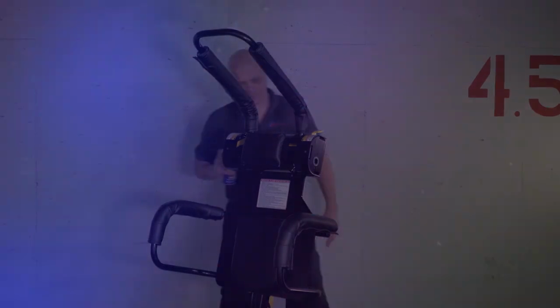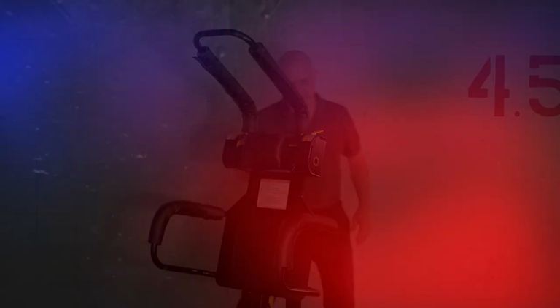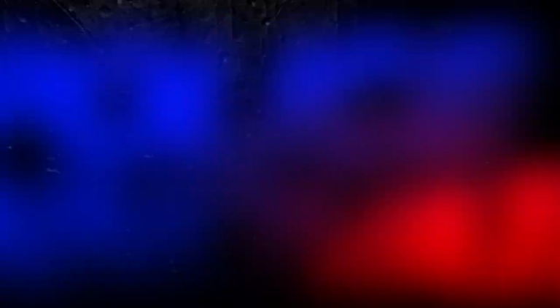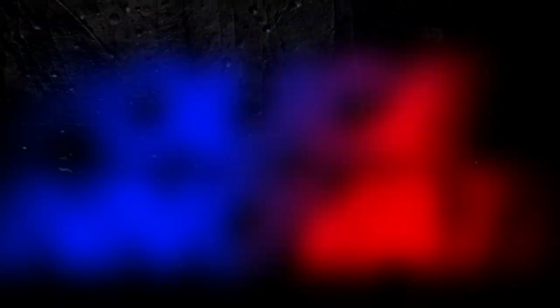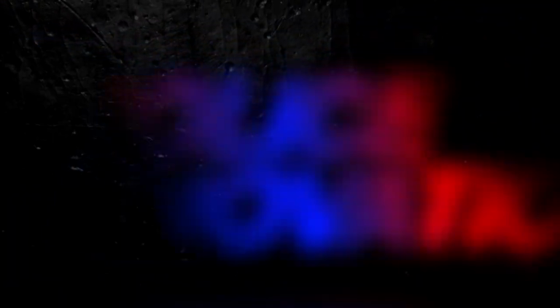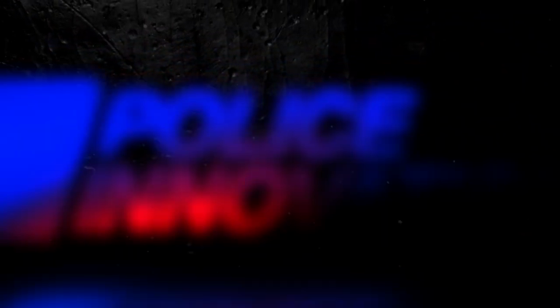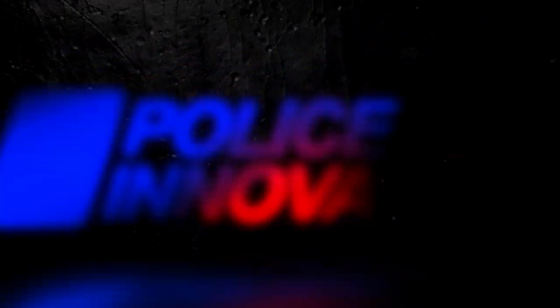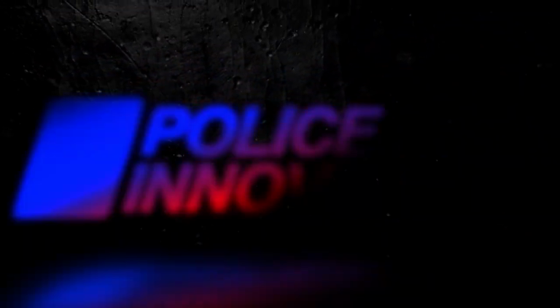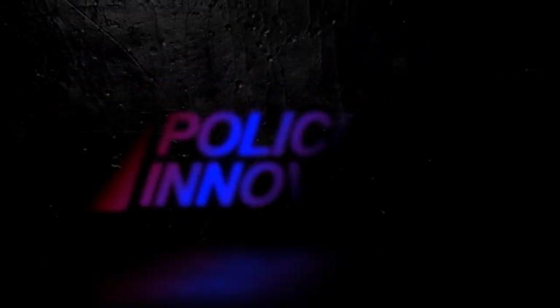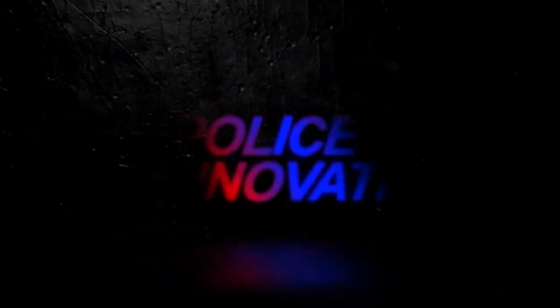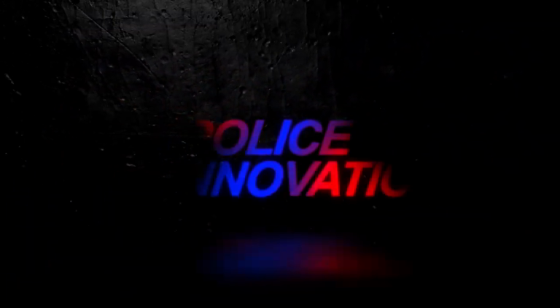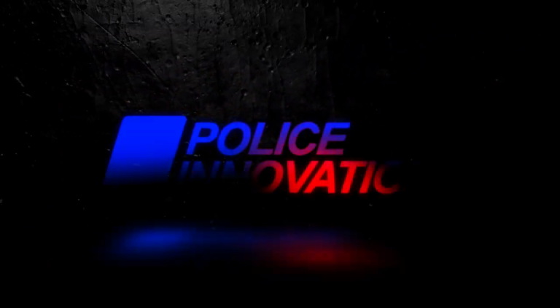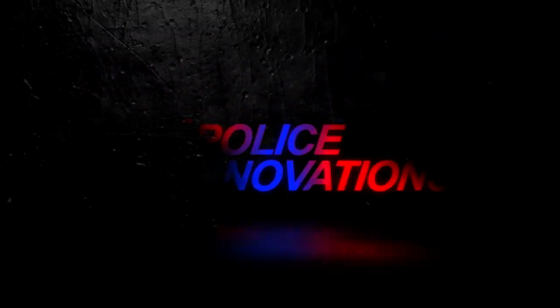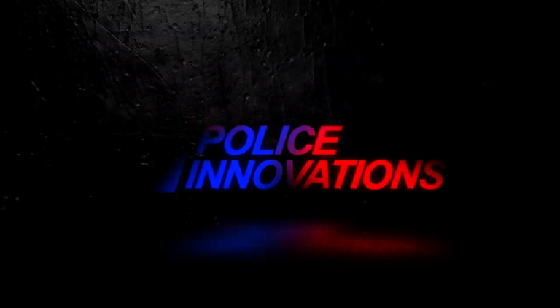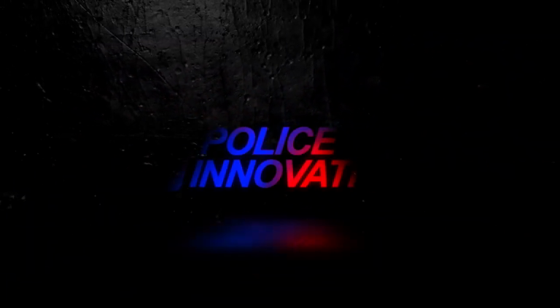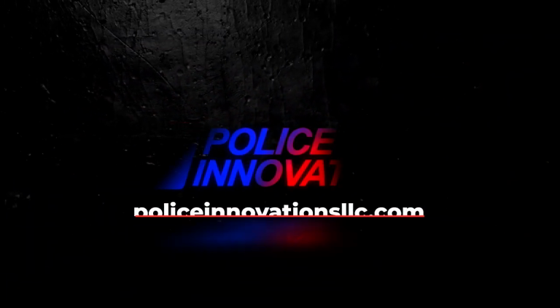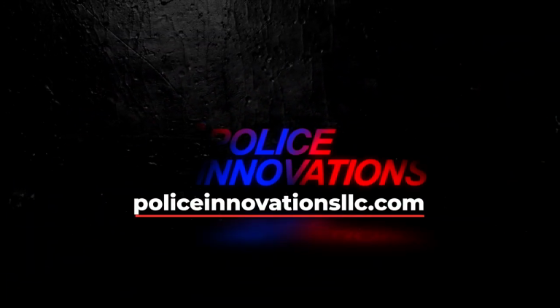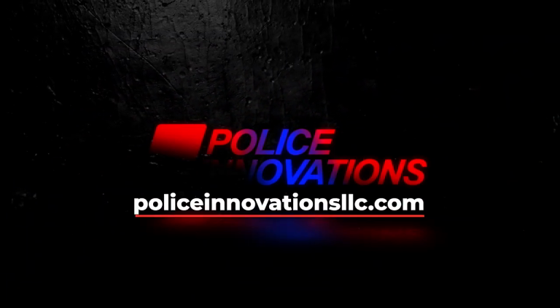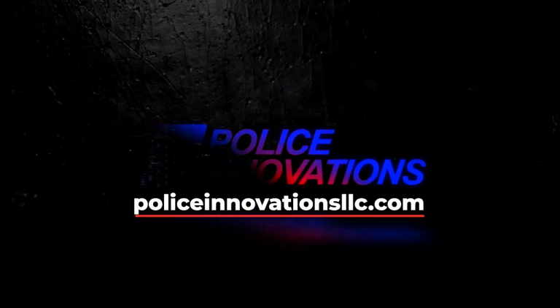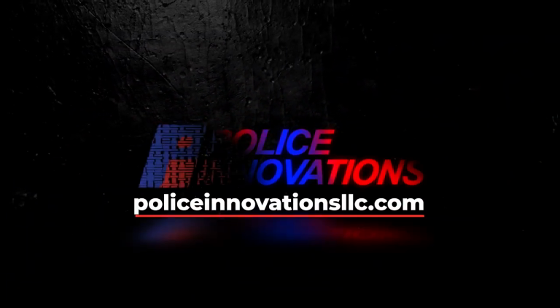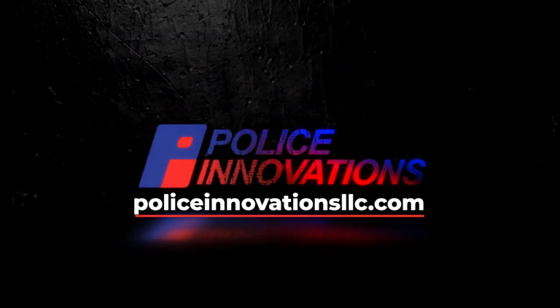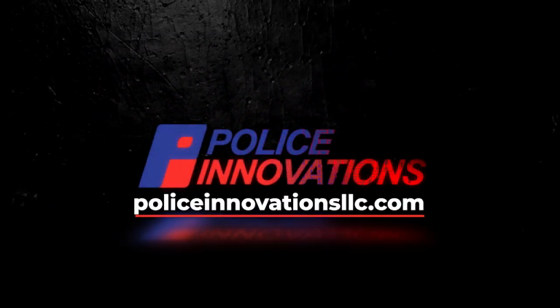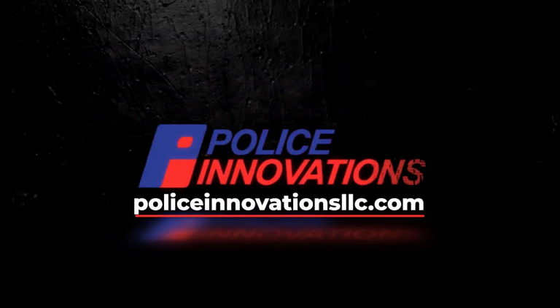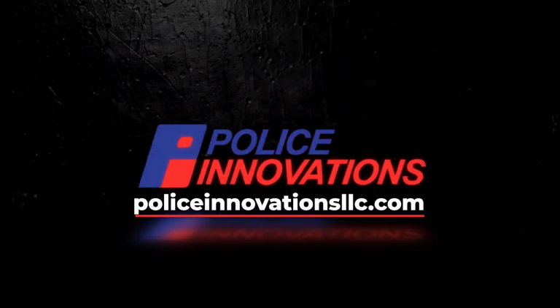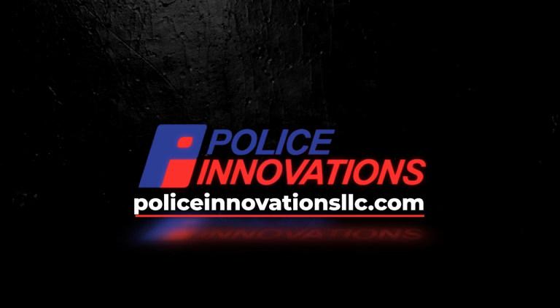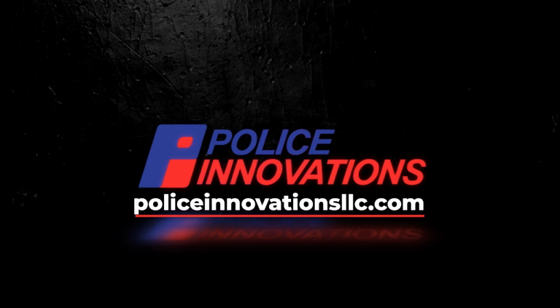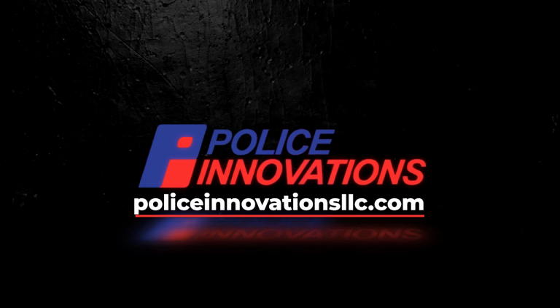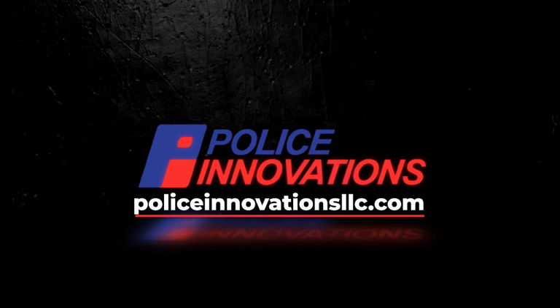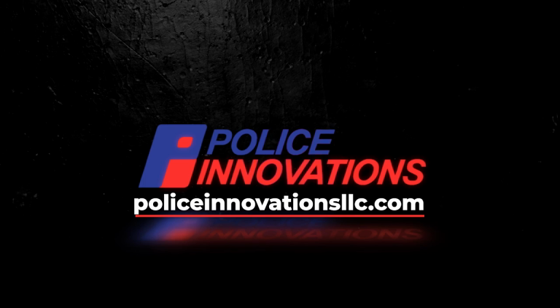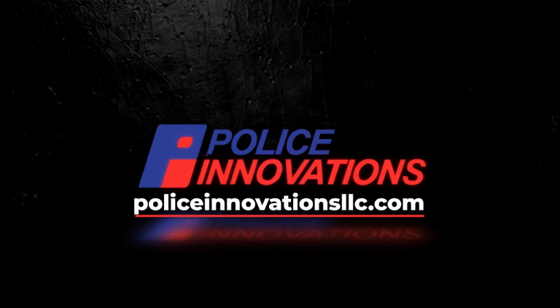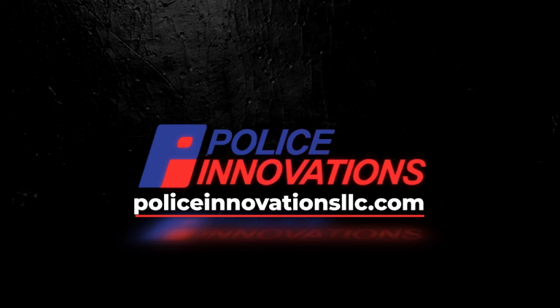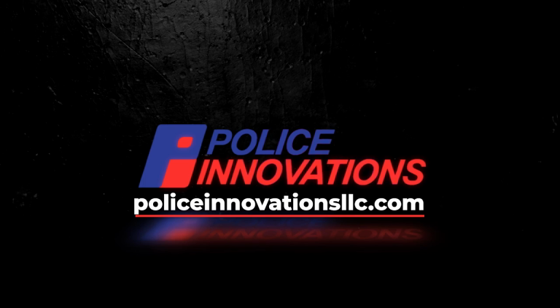Thank you for your time. For more information, please visit us at policeinnovationsllc.com.